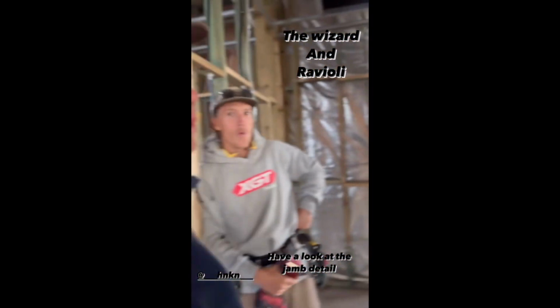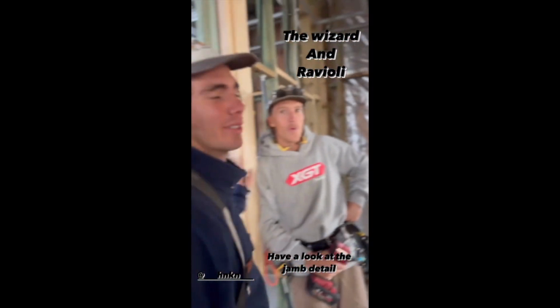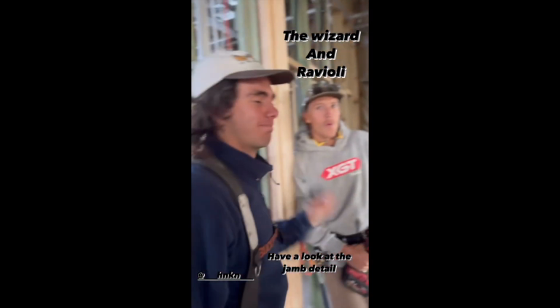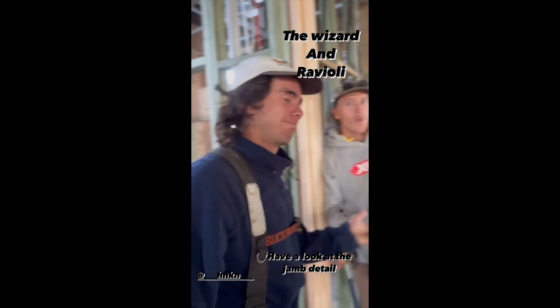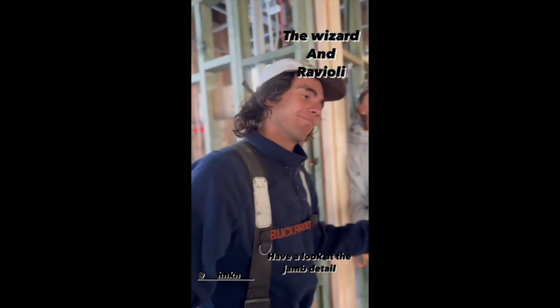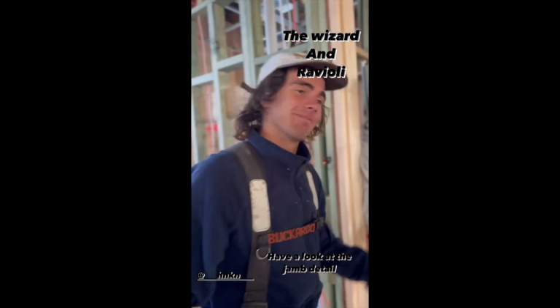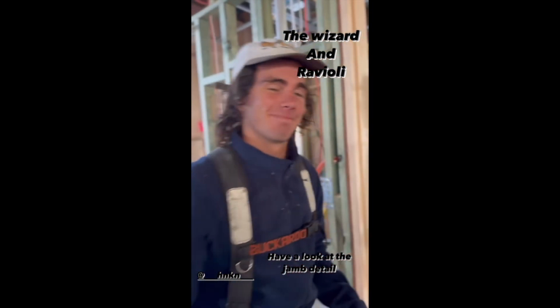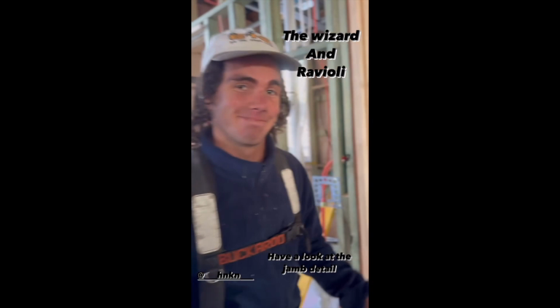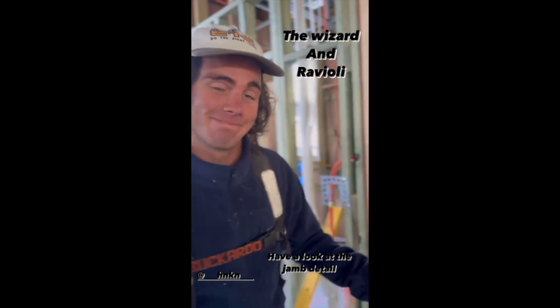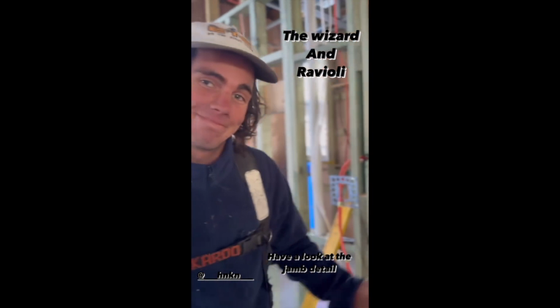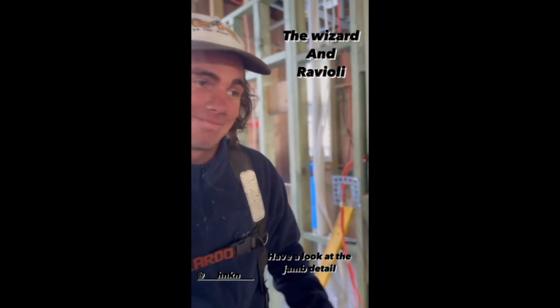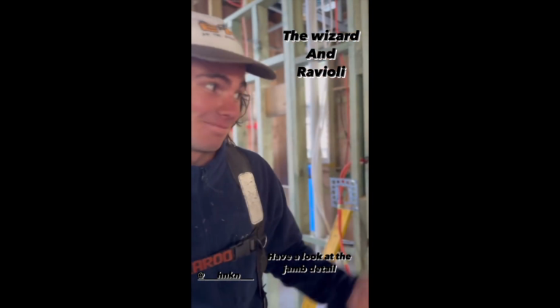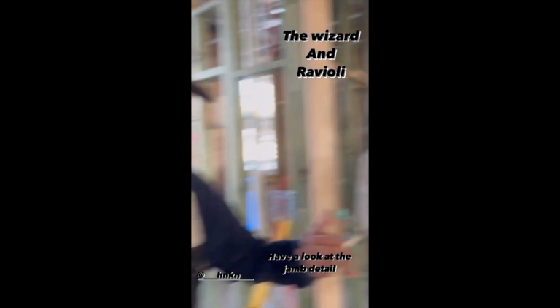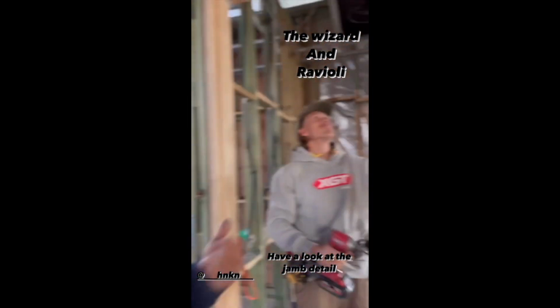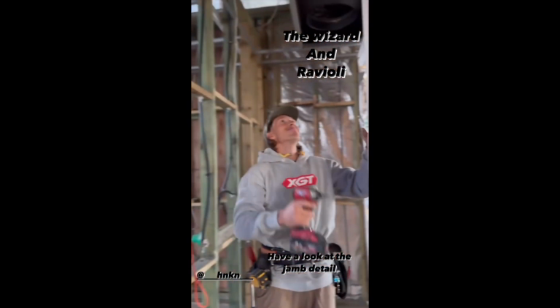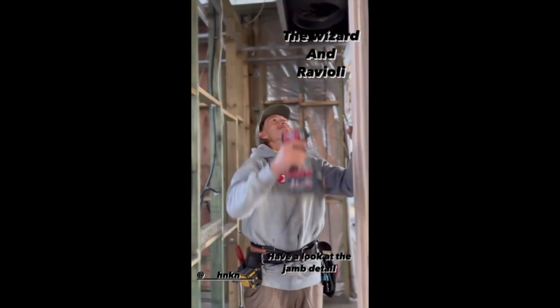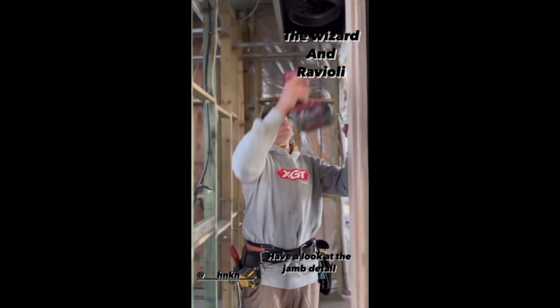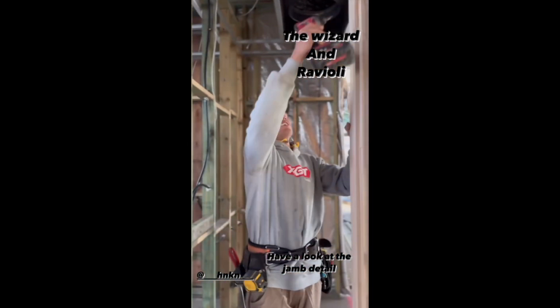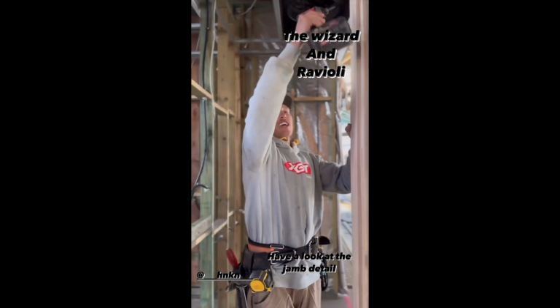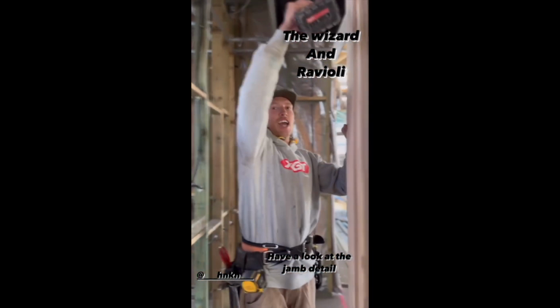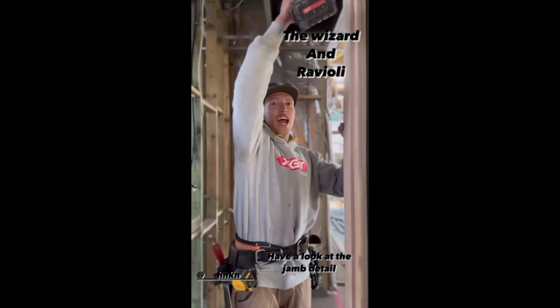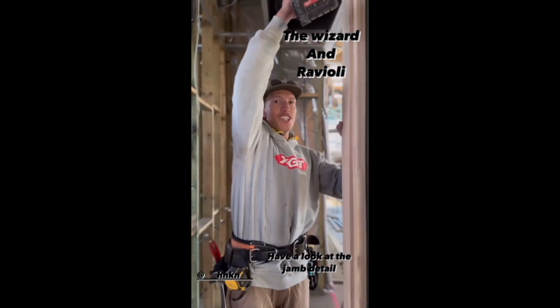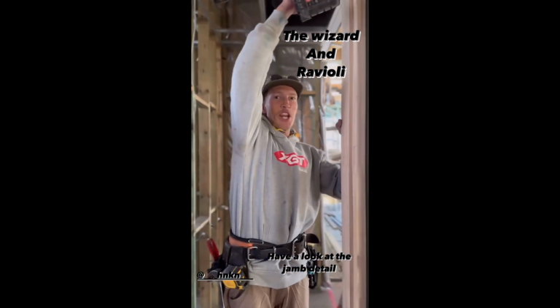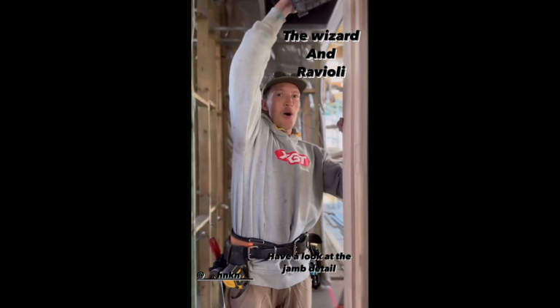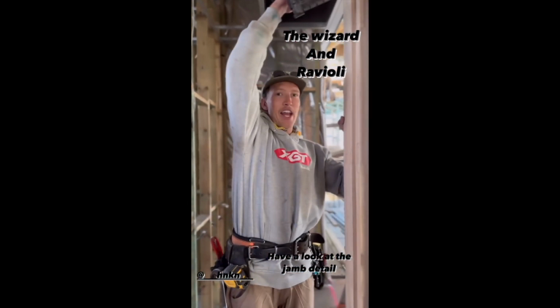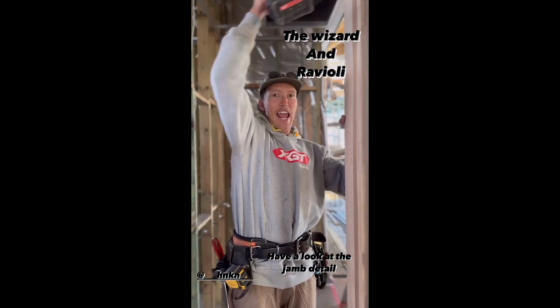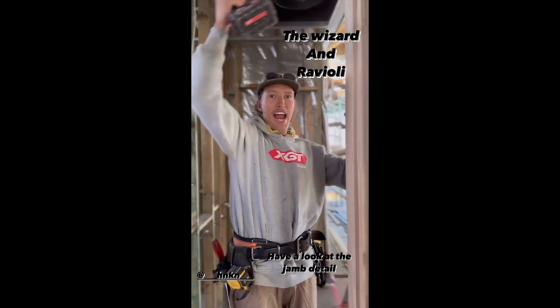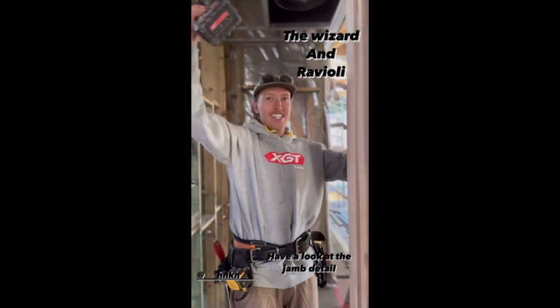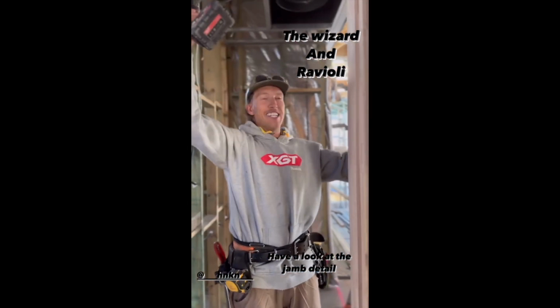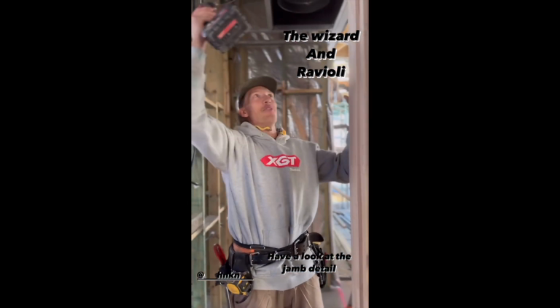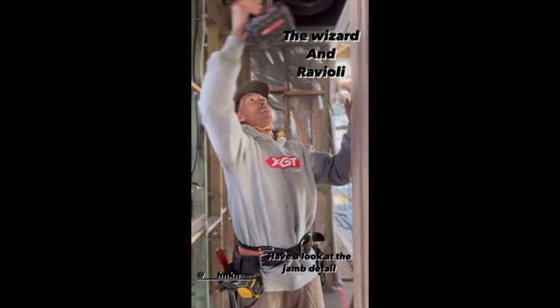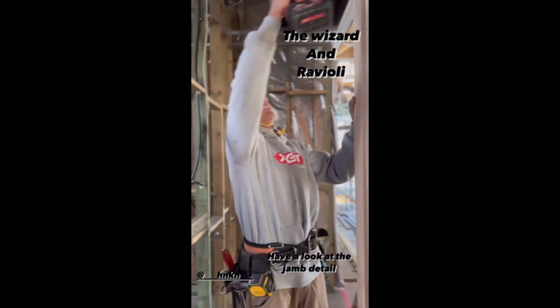That's a Harry special right there. What do you reckon Ravioli, how do you do it?